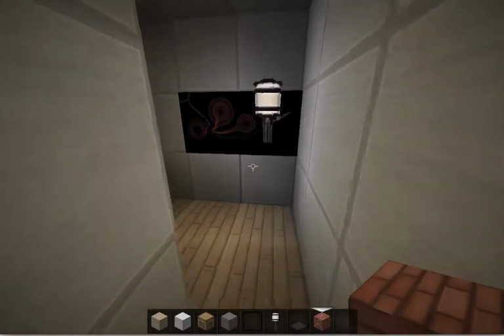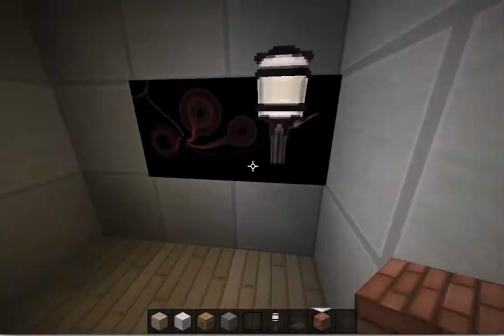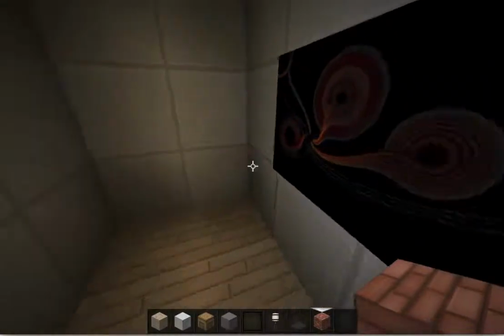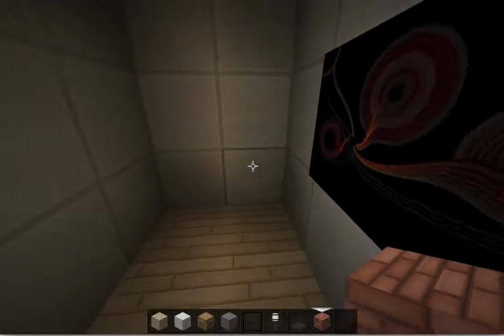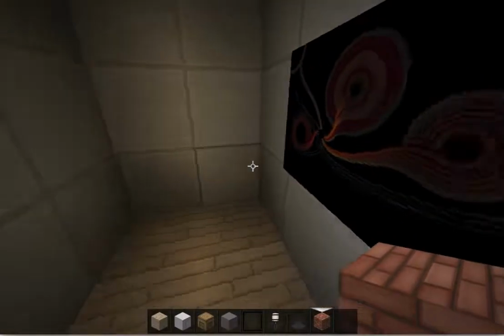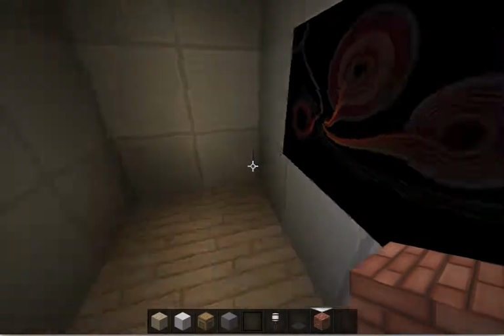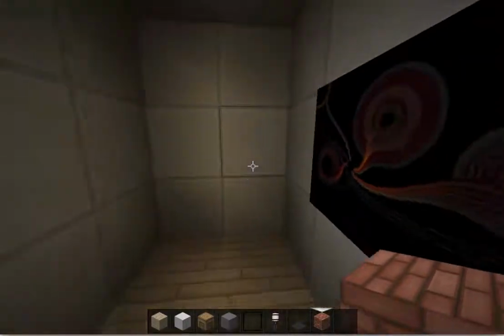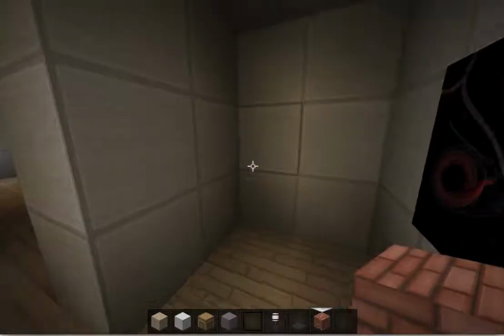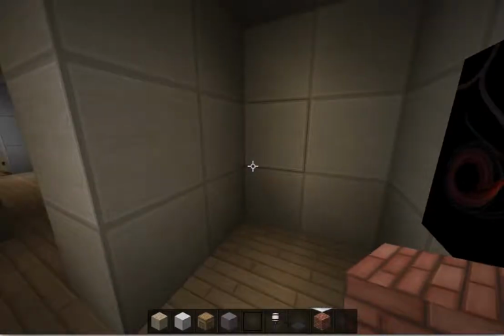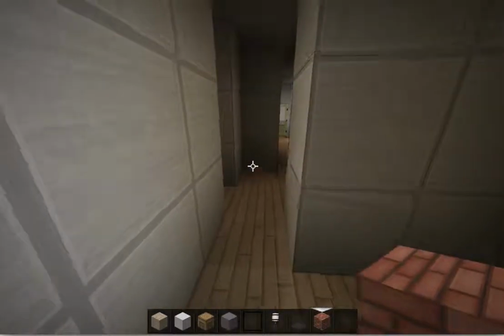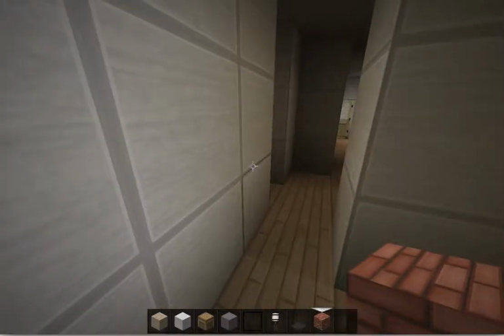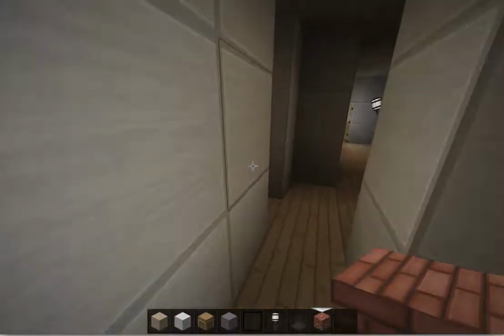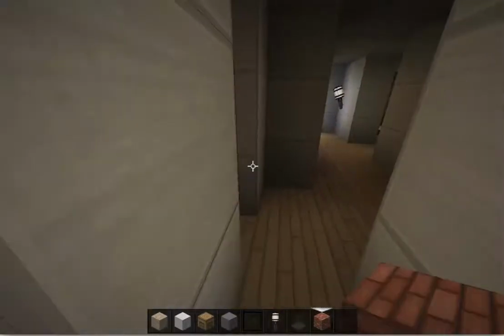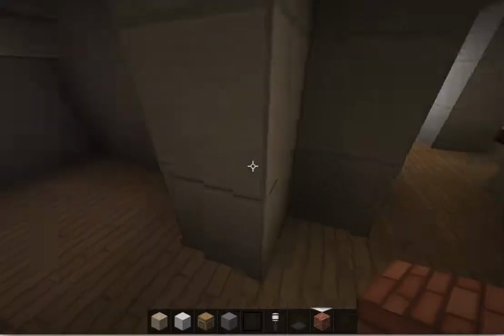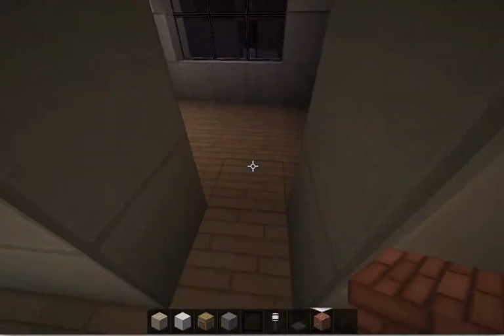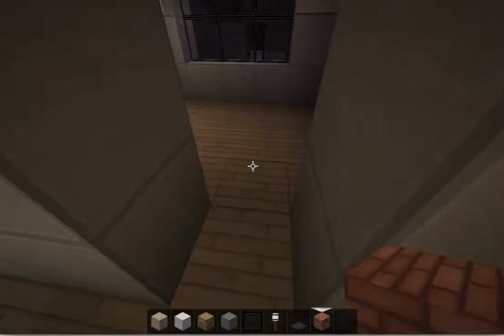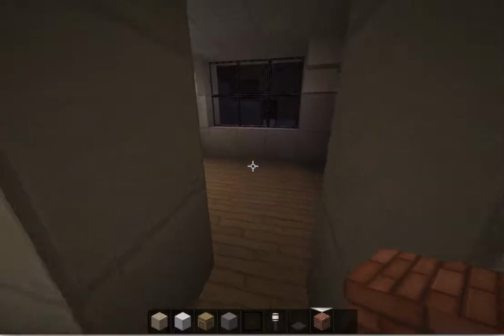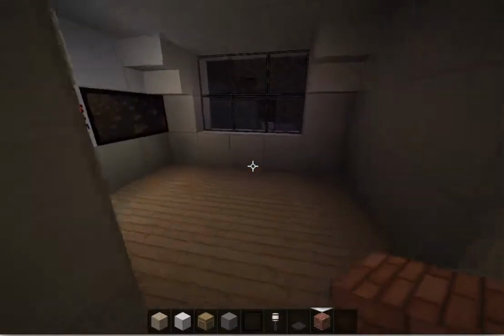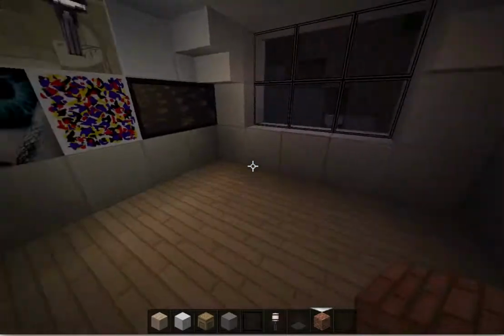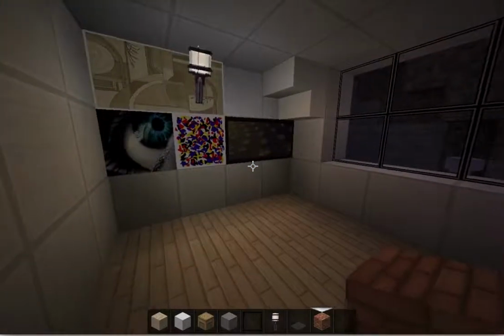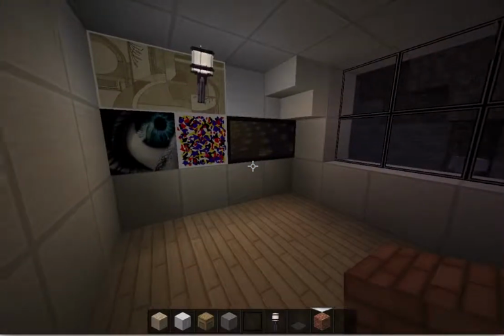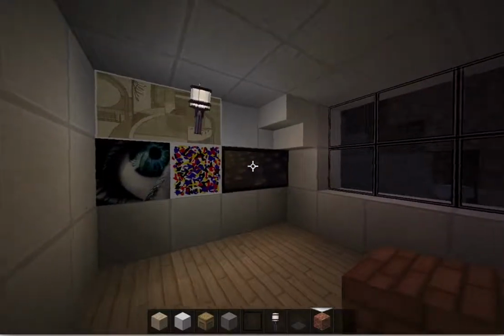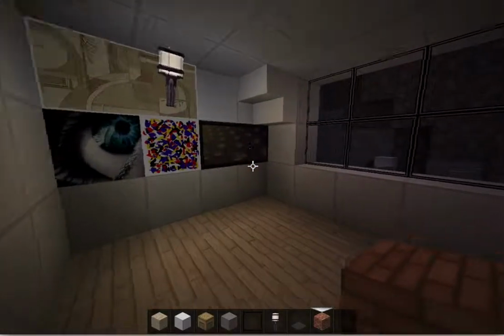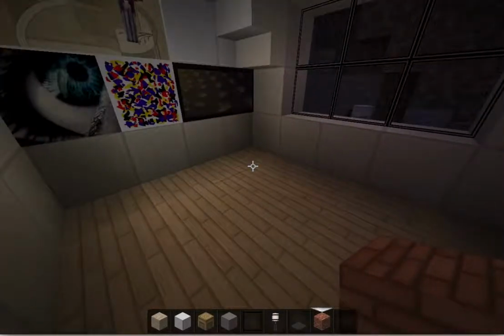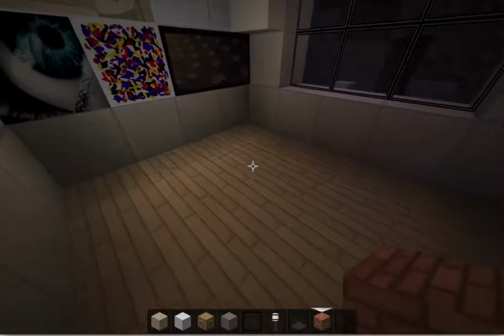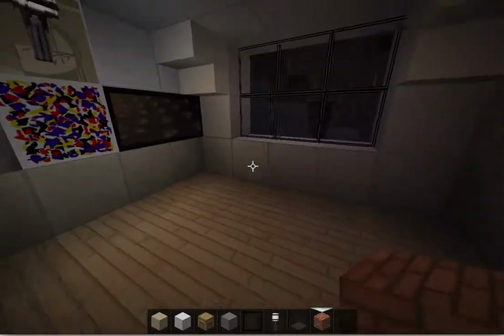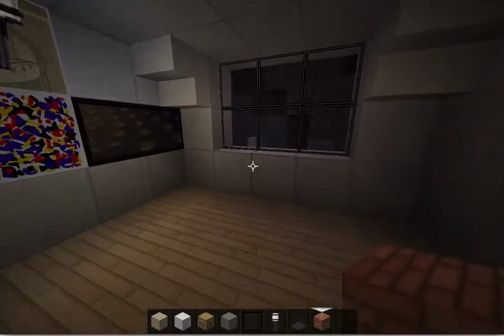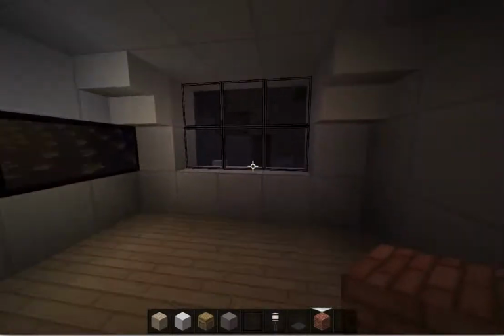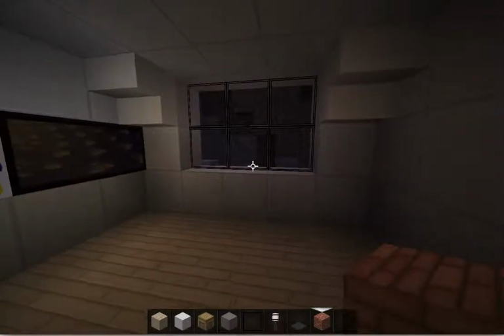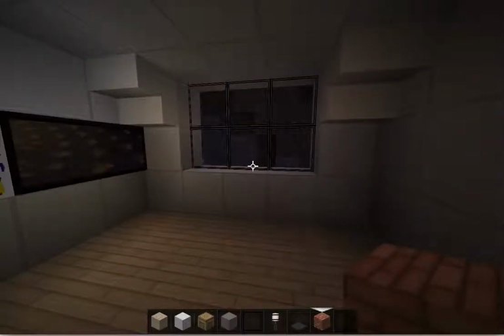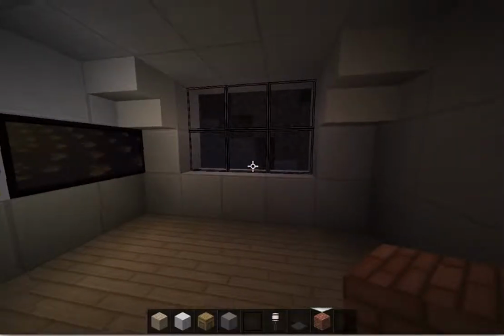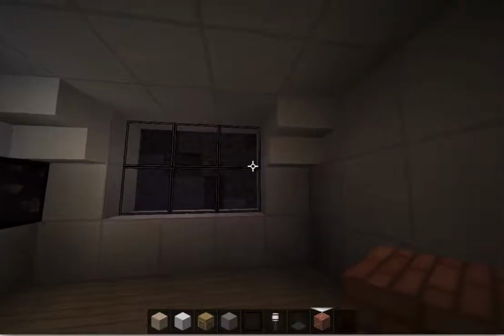Here's the bathroom — I didn't build anything there yet. And here's a room, kind of a guest bedroom or for kids.